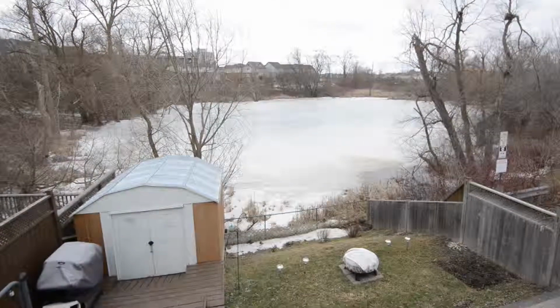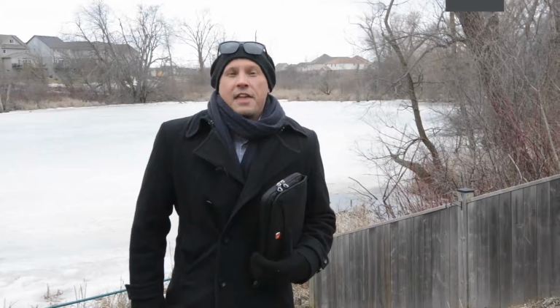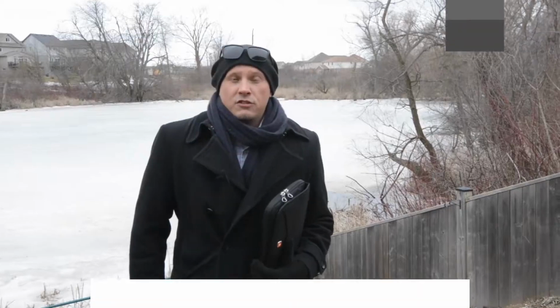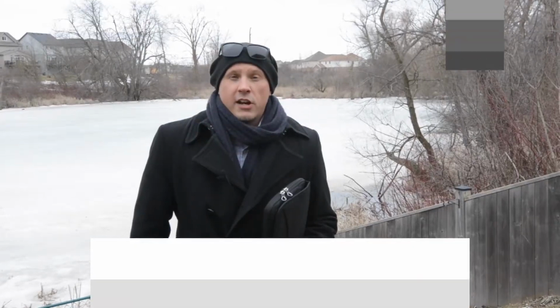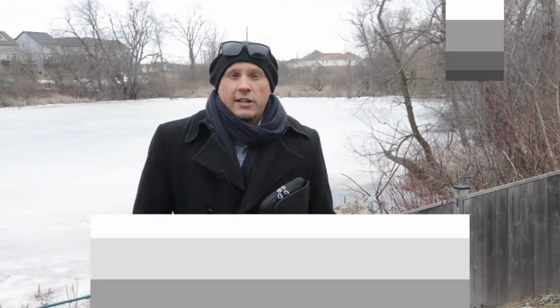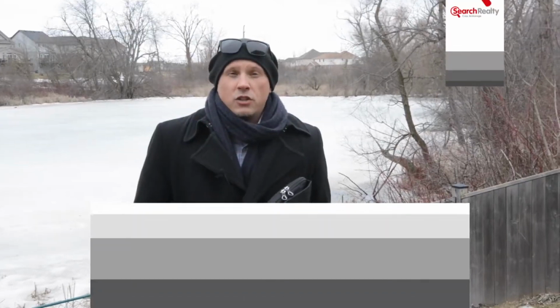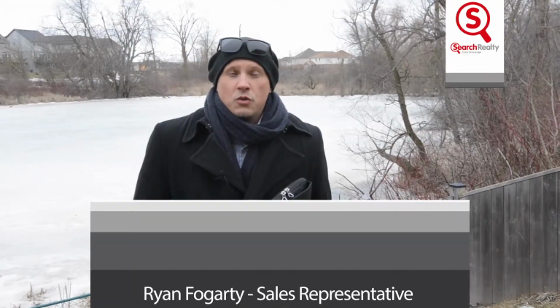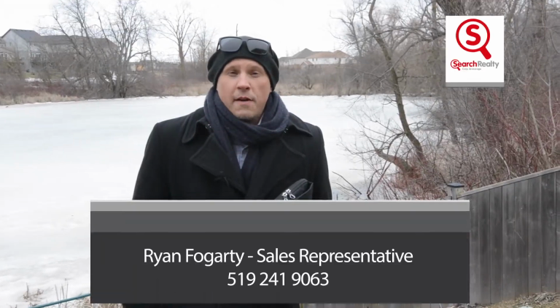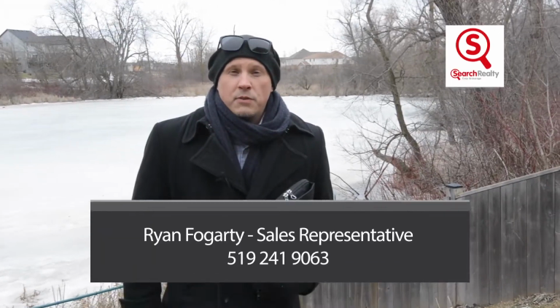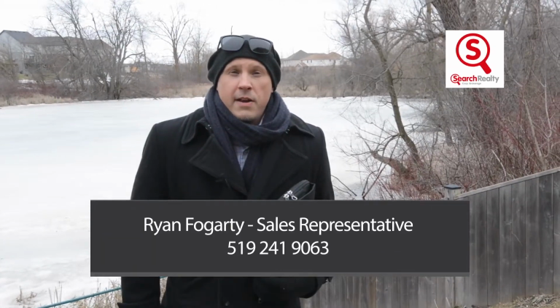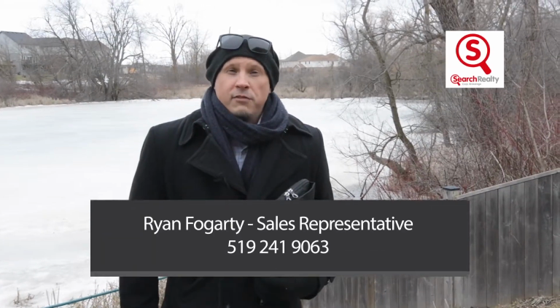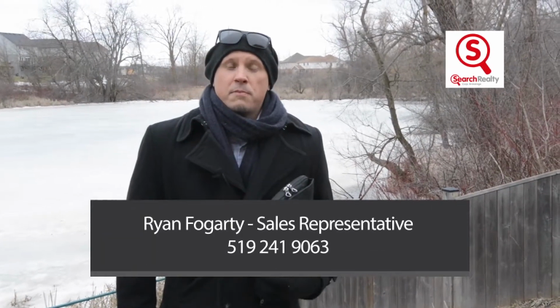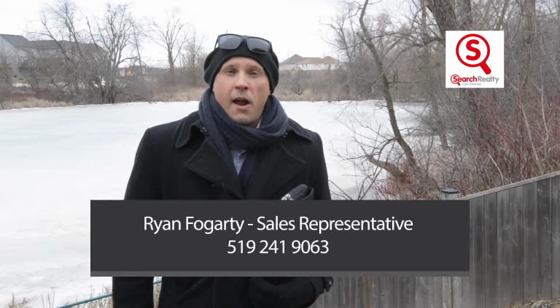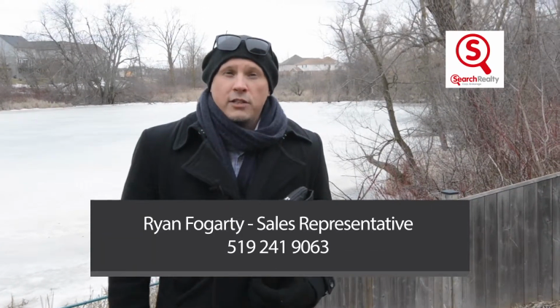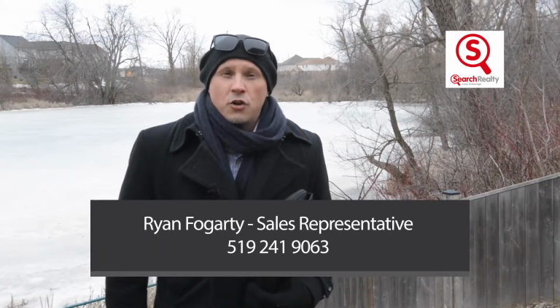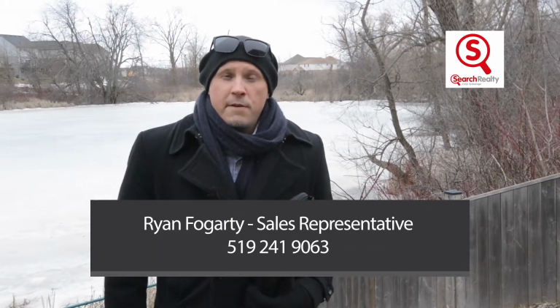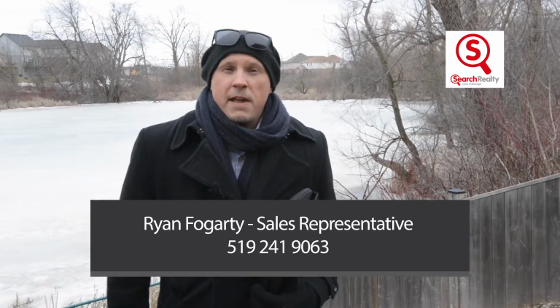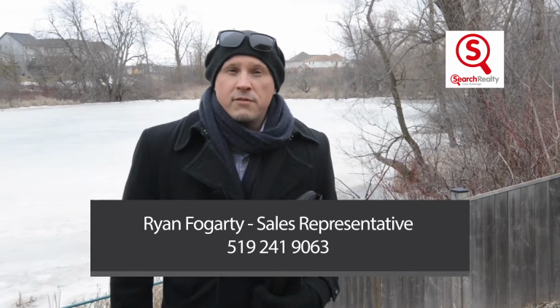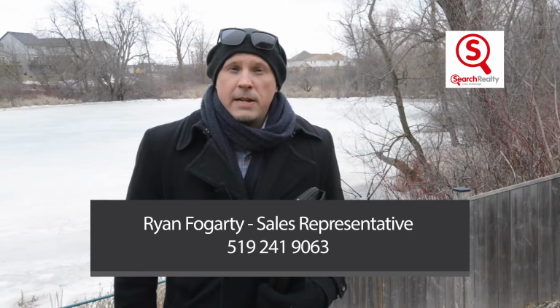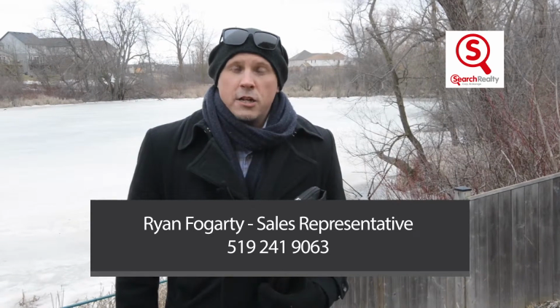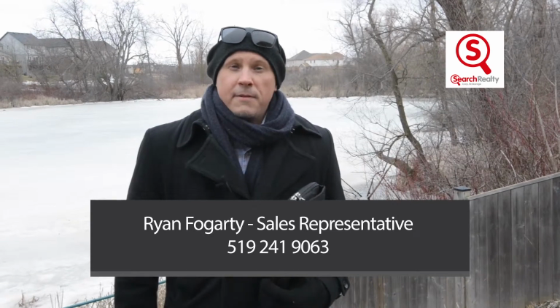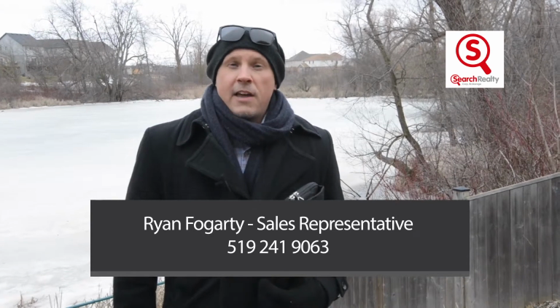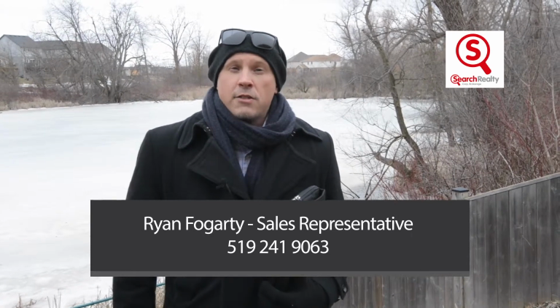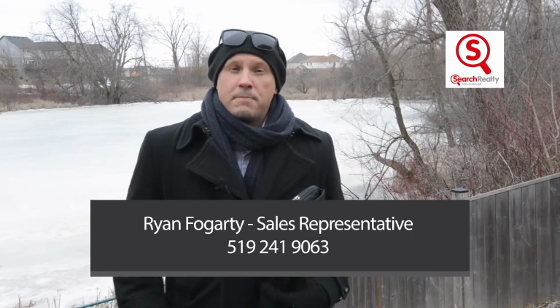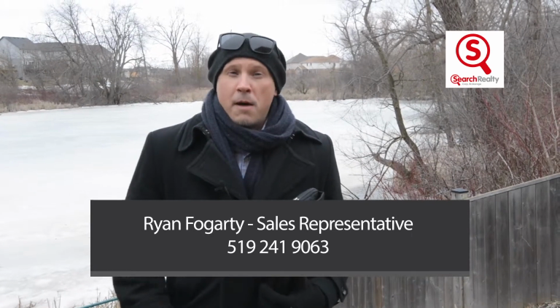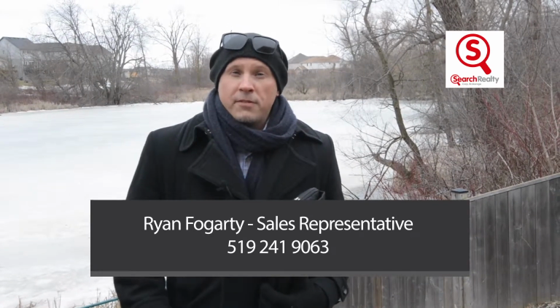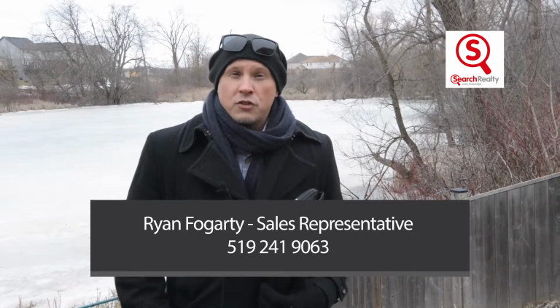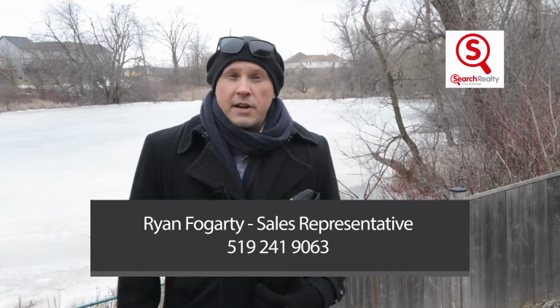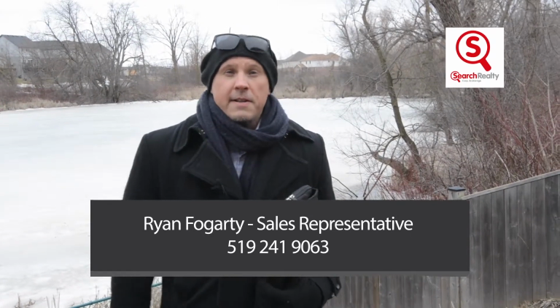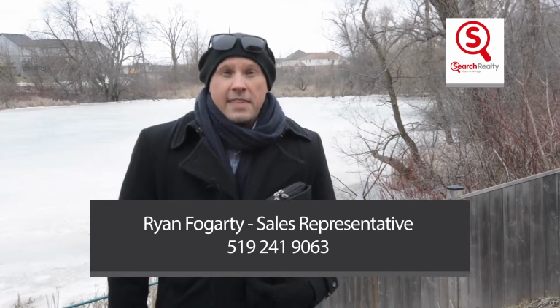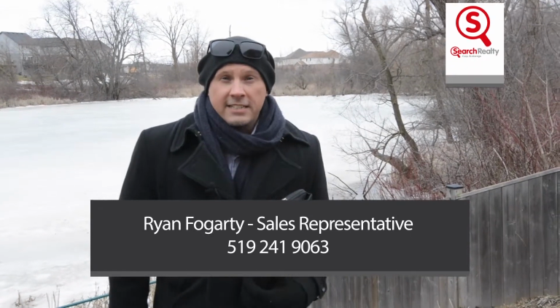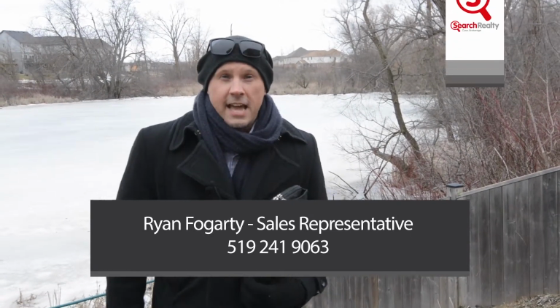Thanks for checking out the tour everyone. For a private showing, my information can be found at the bottom of the screen. Thanks again.